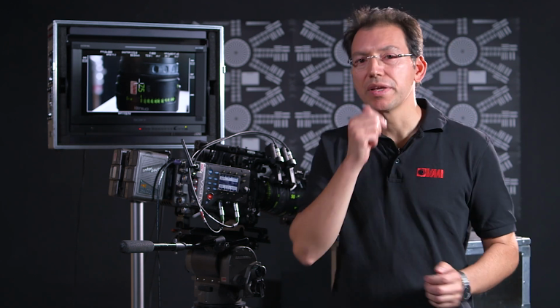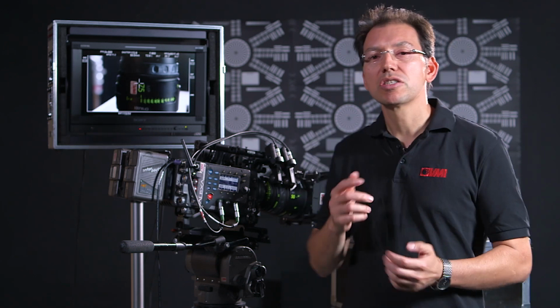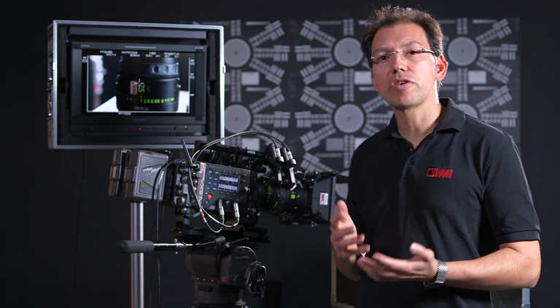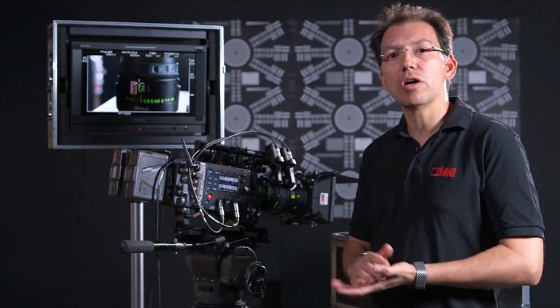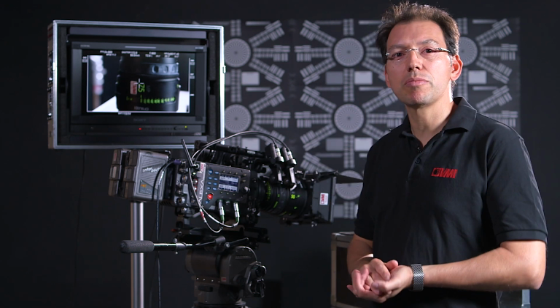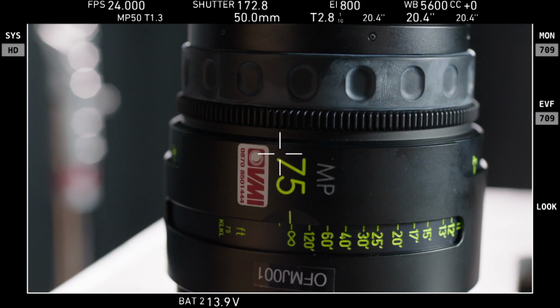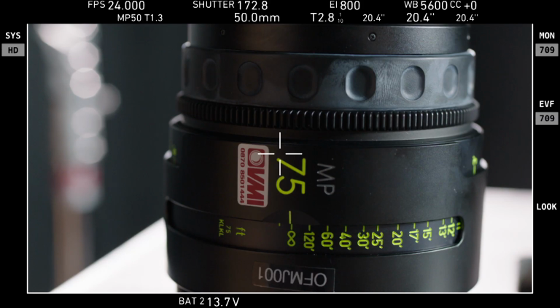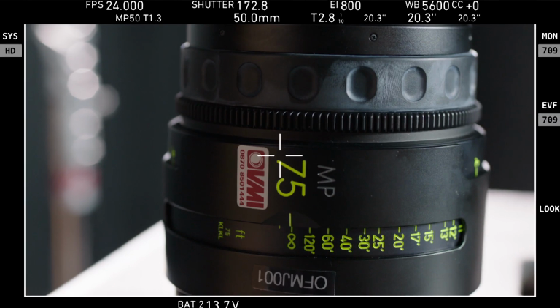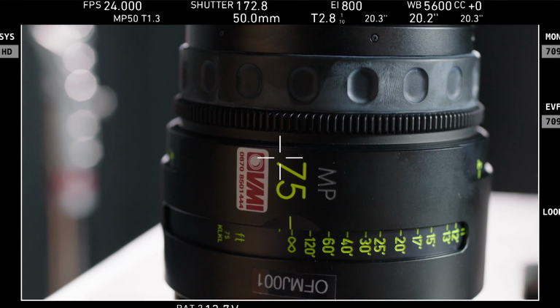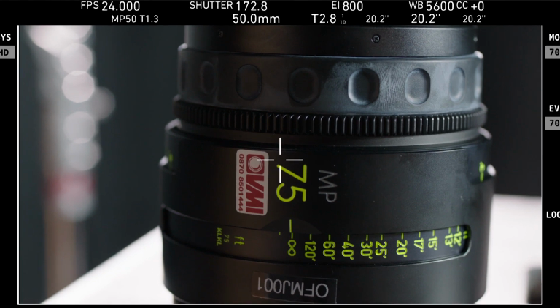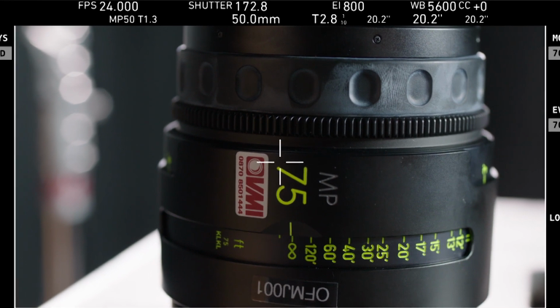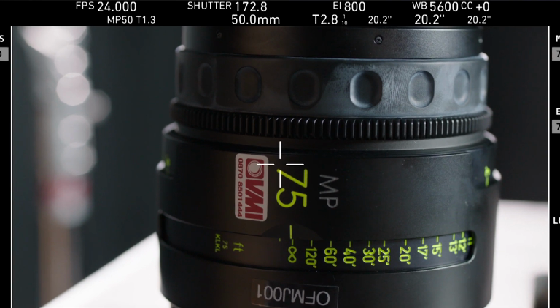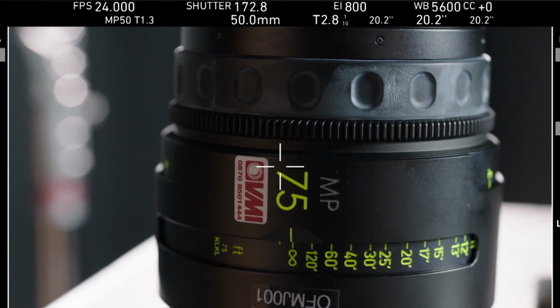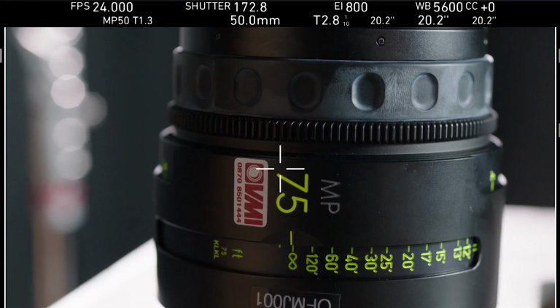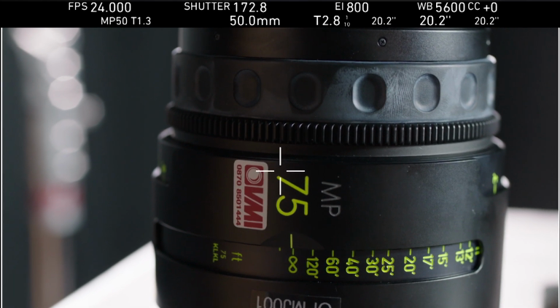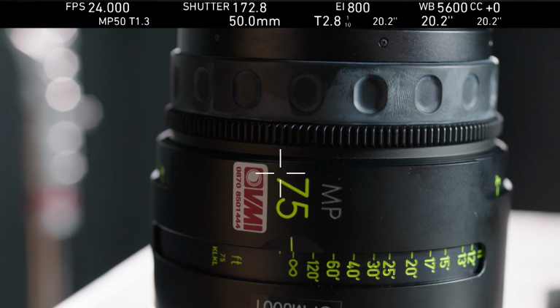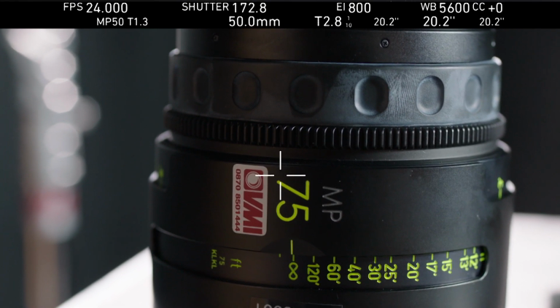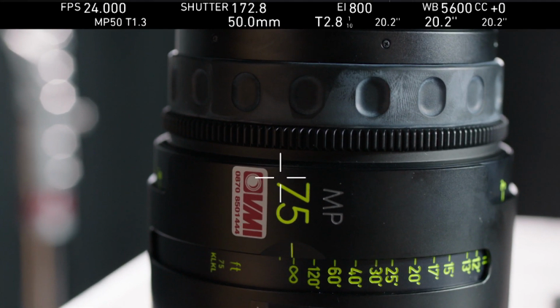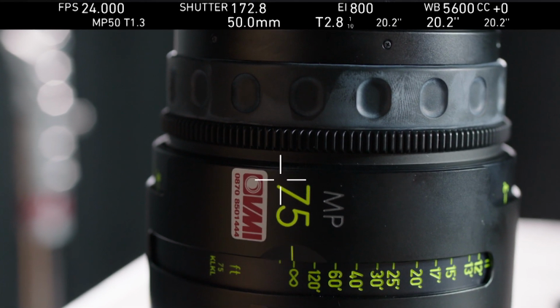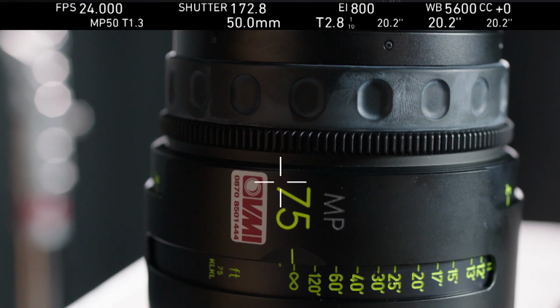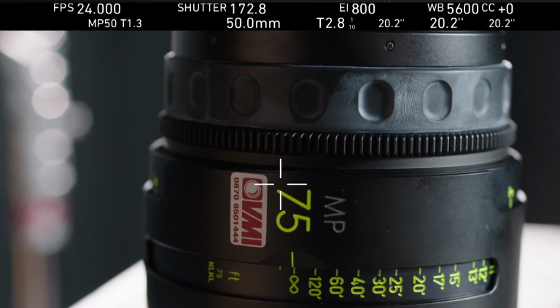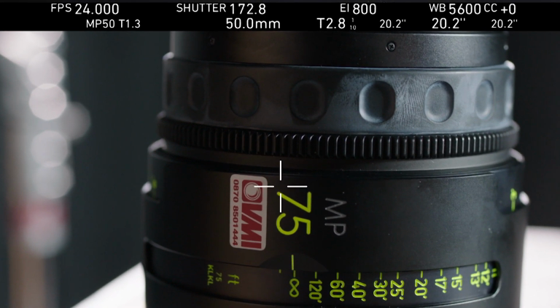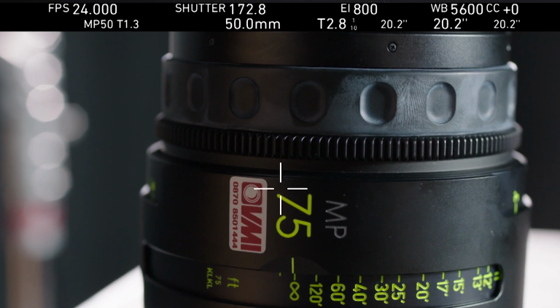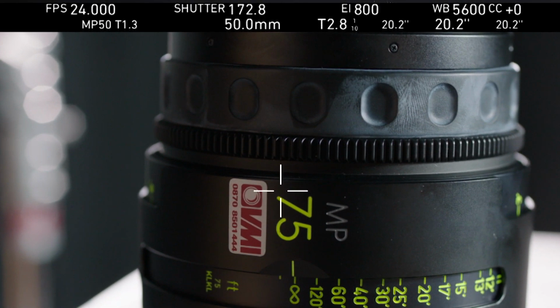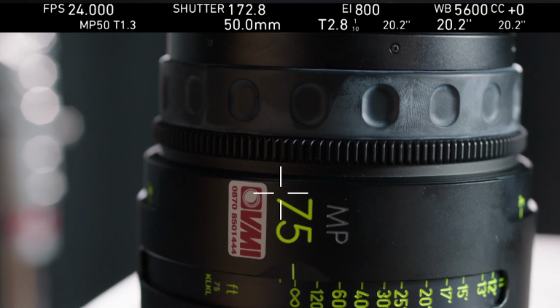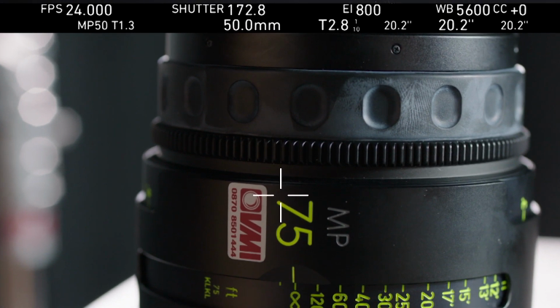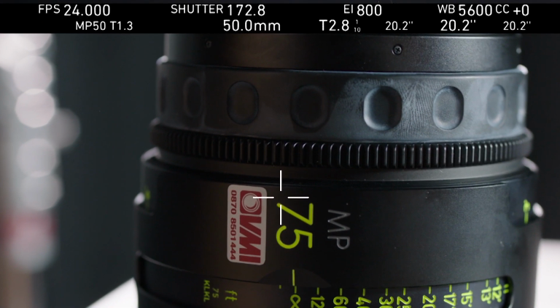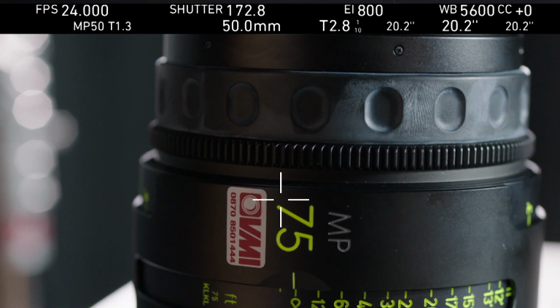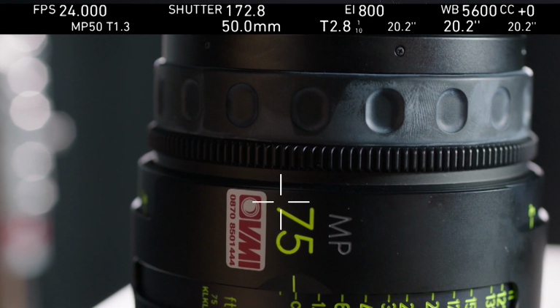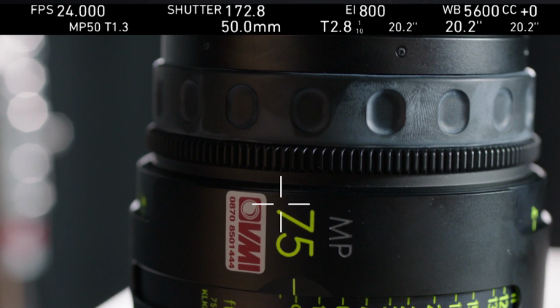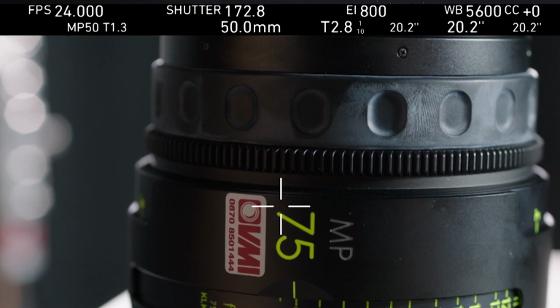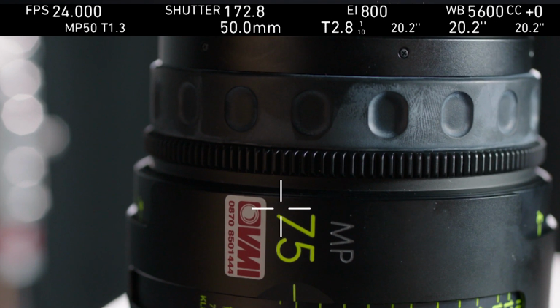So if you're working with a suitable camera — here we have an Alexa Plus — you'll be able to see all of the lens information displayed.